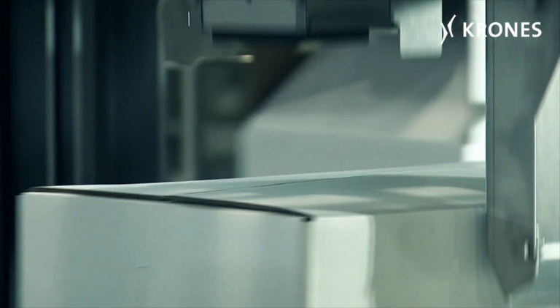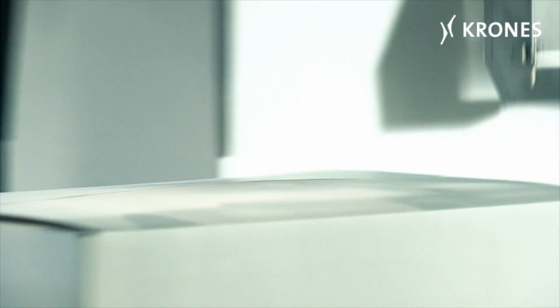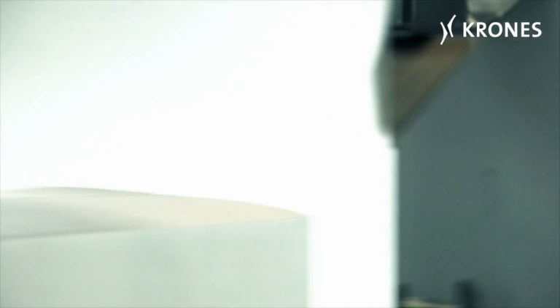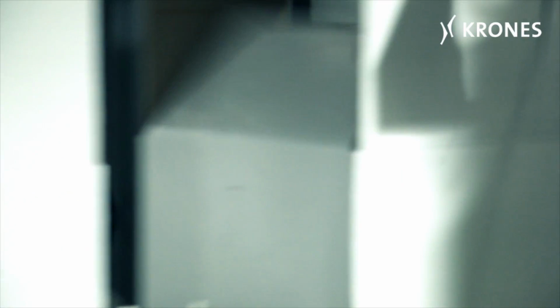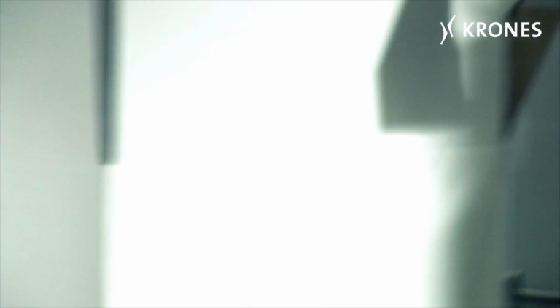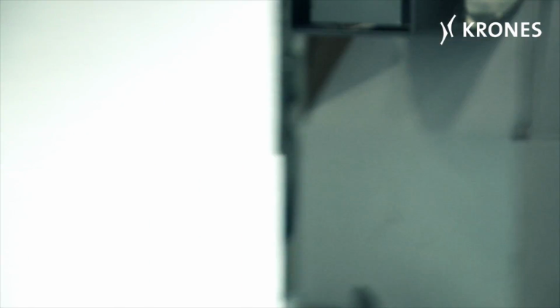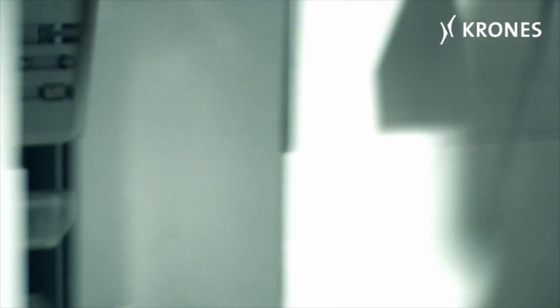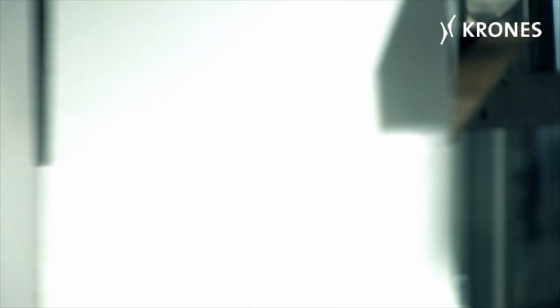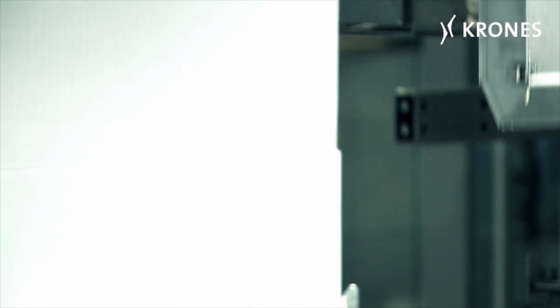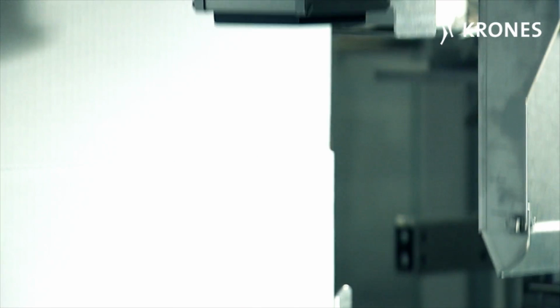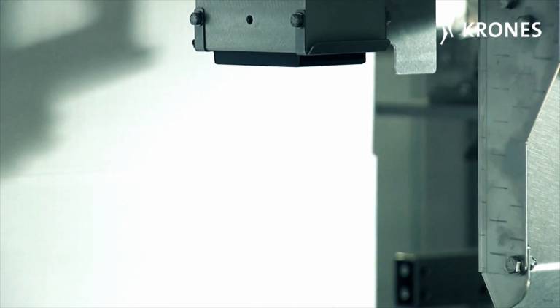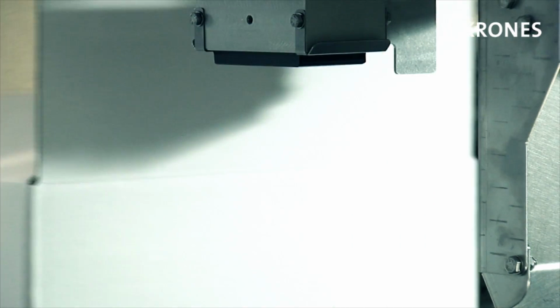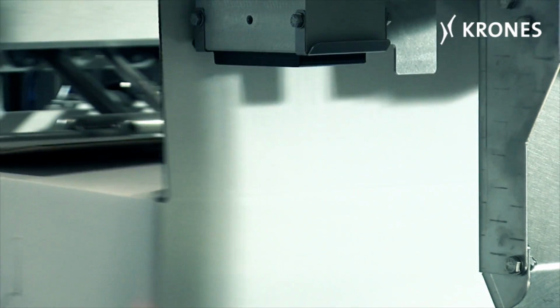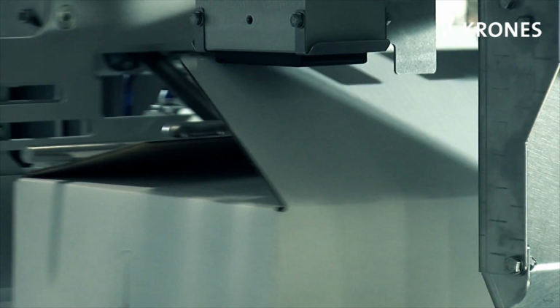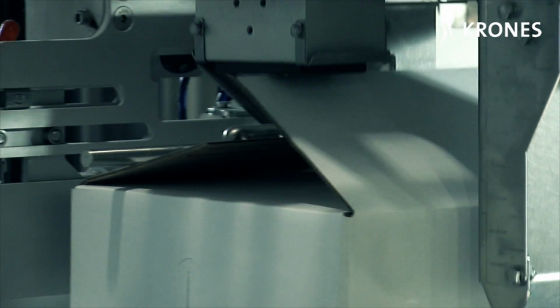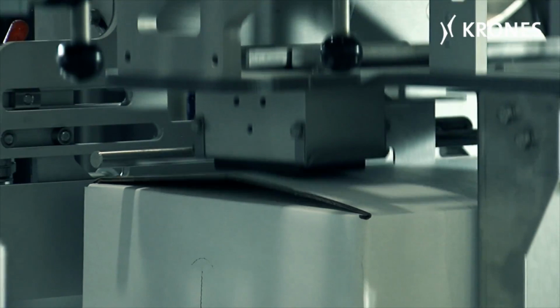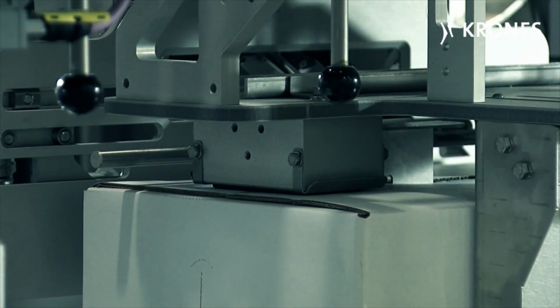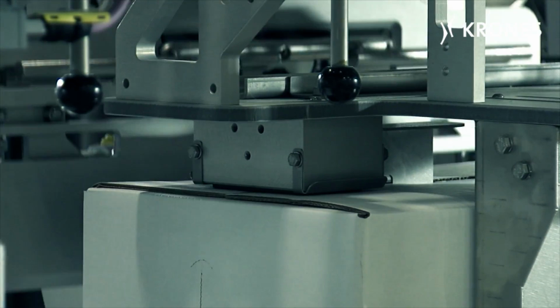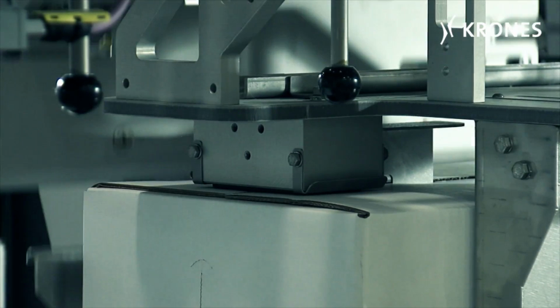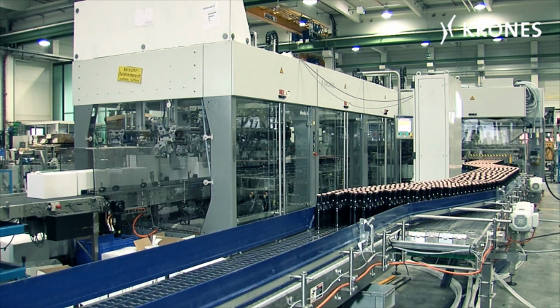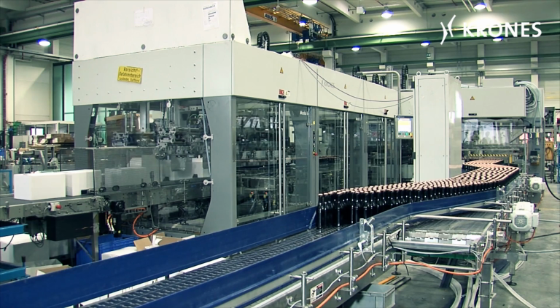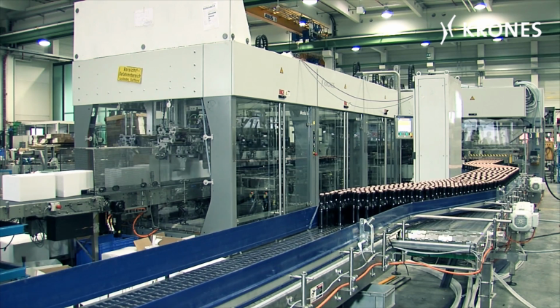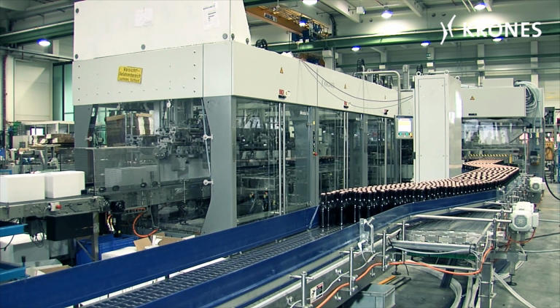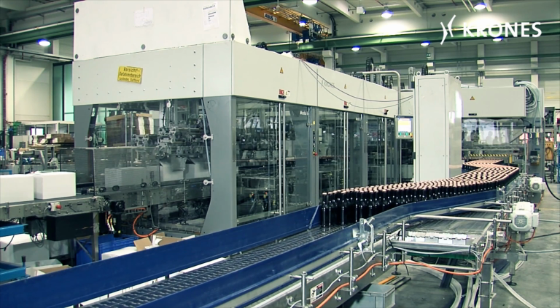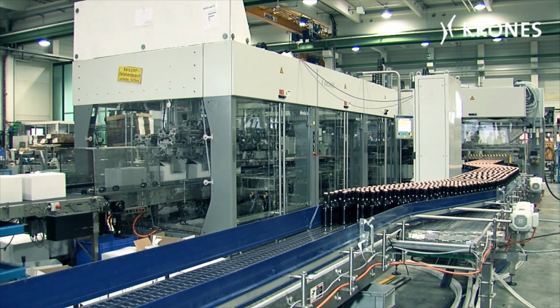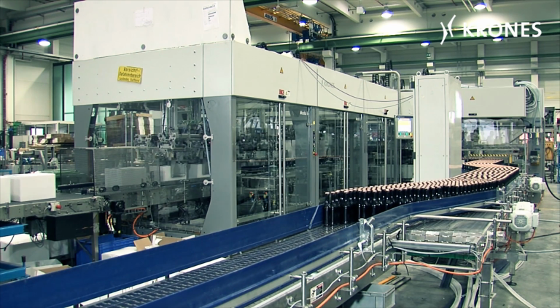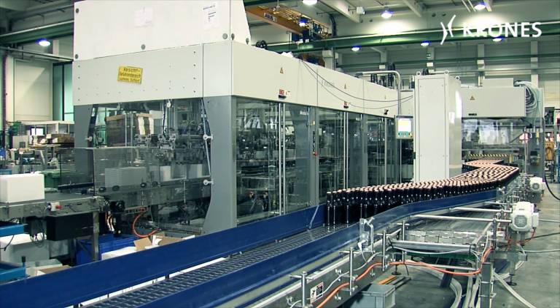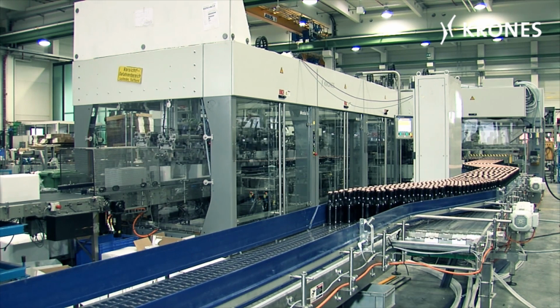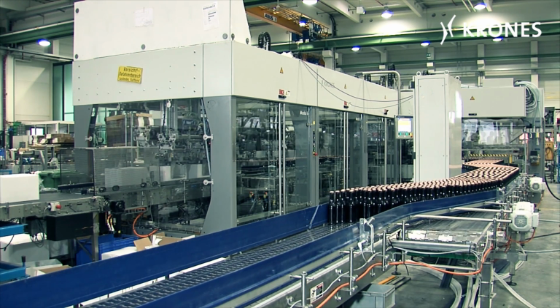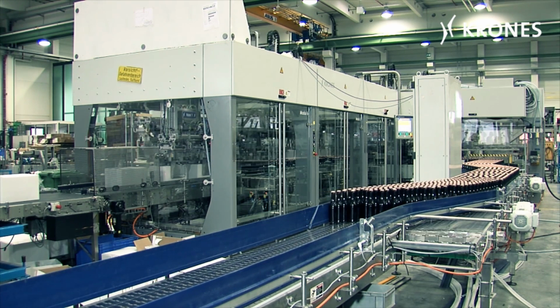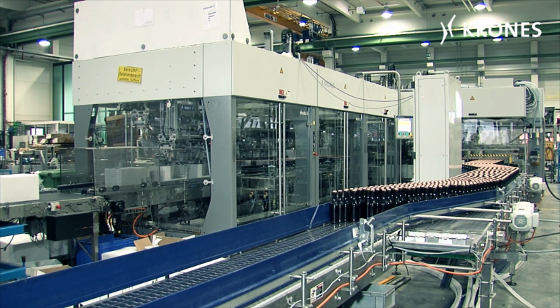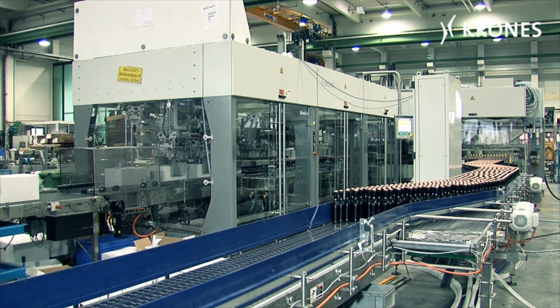The VarioLine from Krones — a packaging machine that's omni-competent and ready for anything.